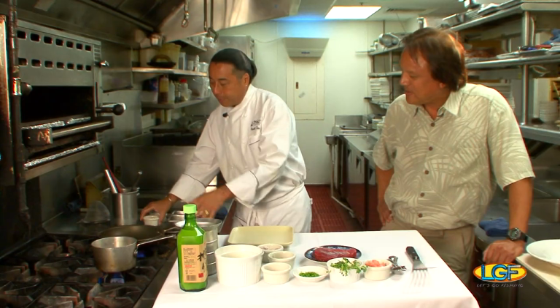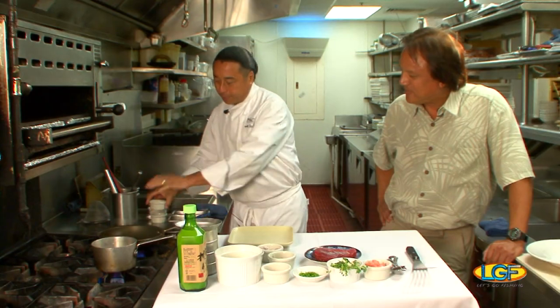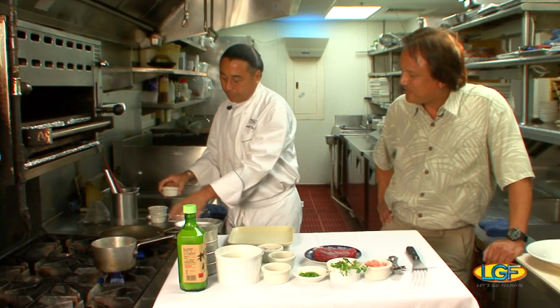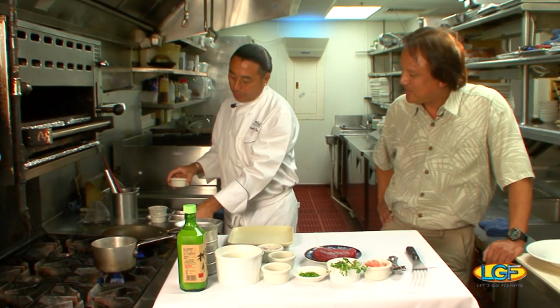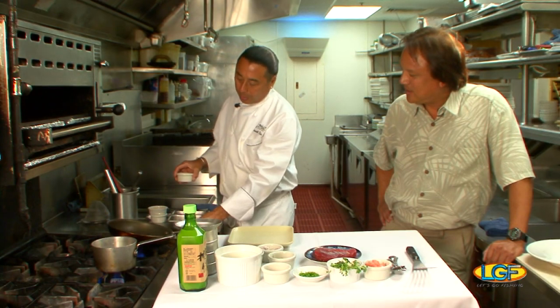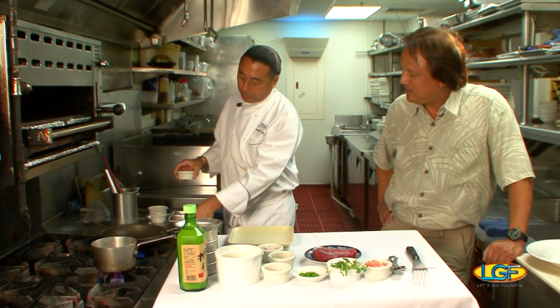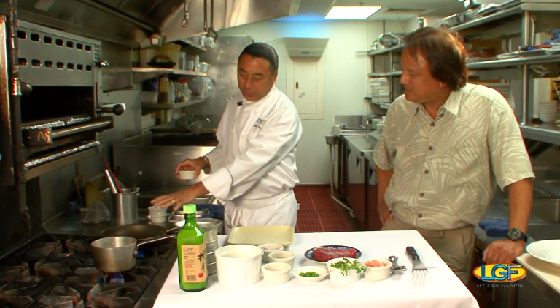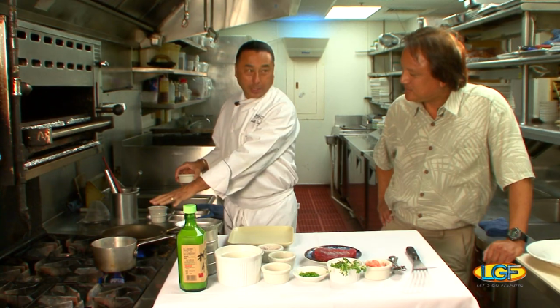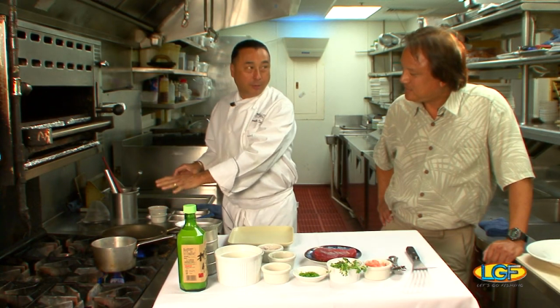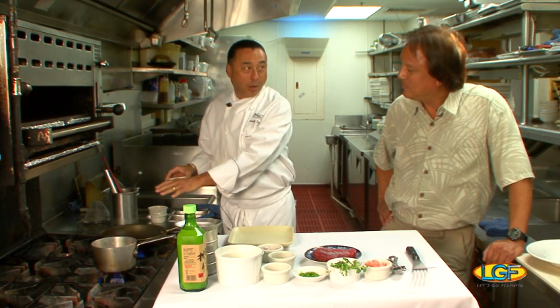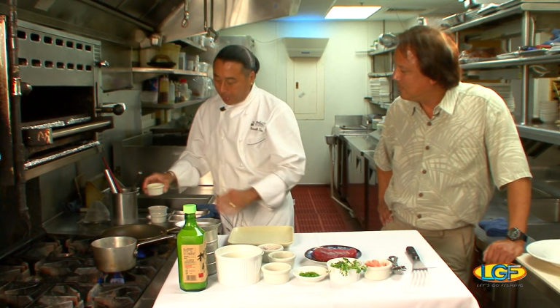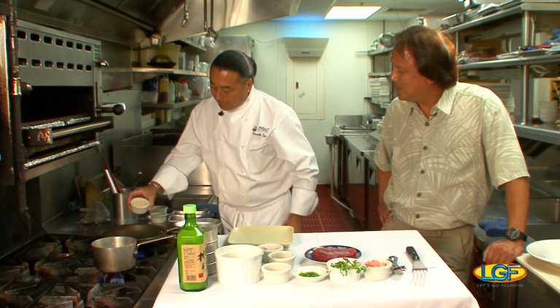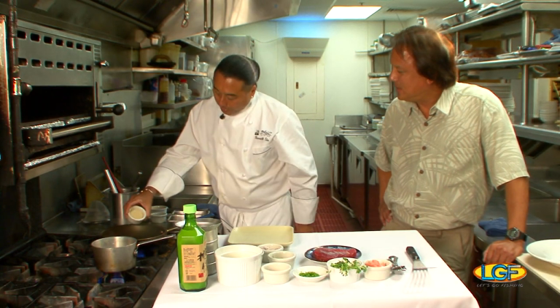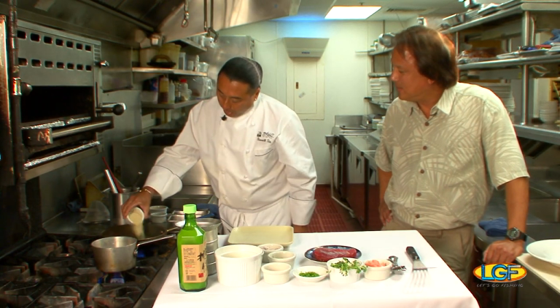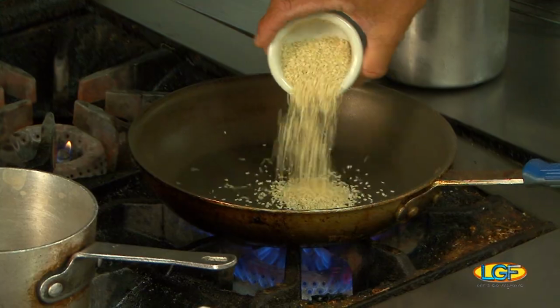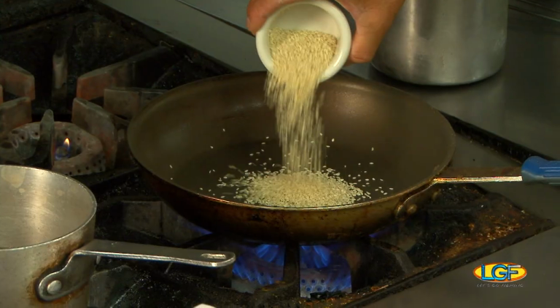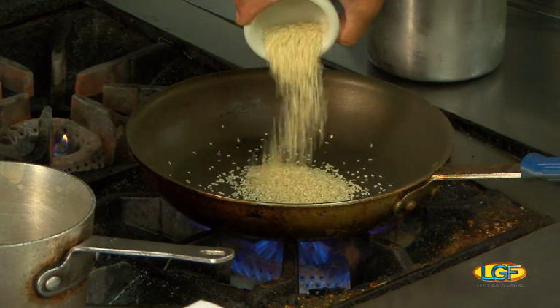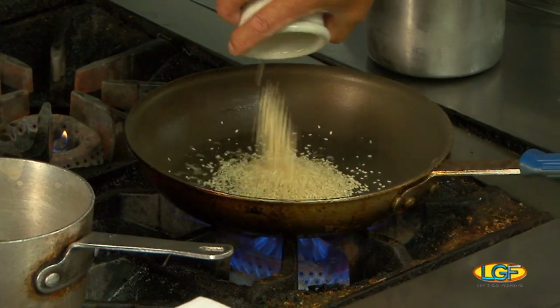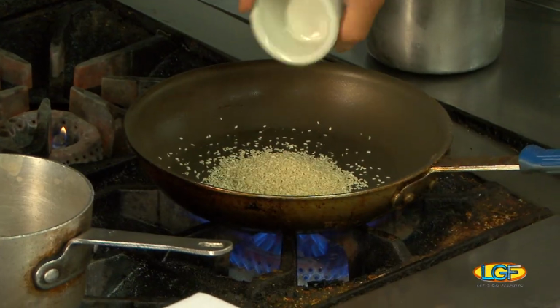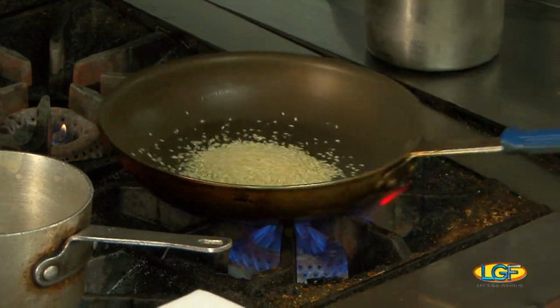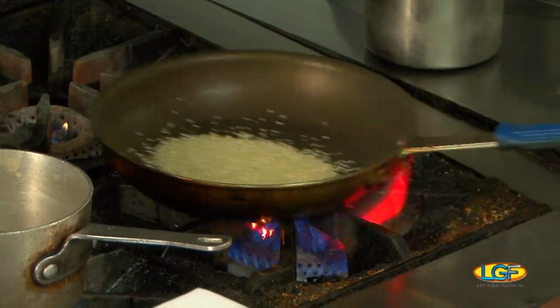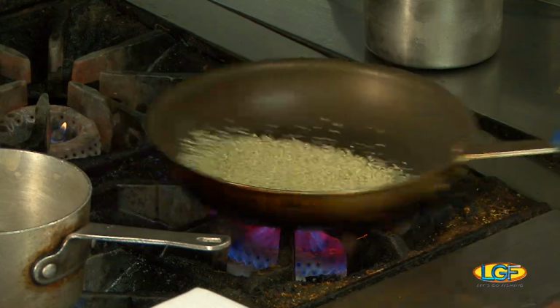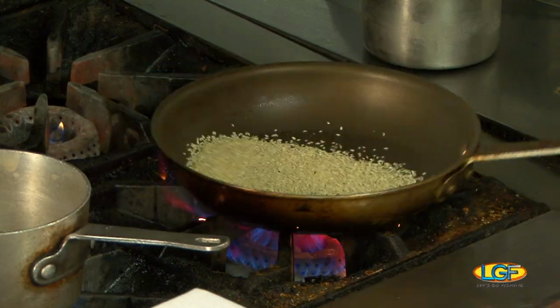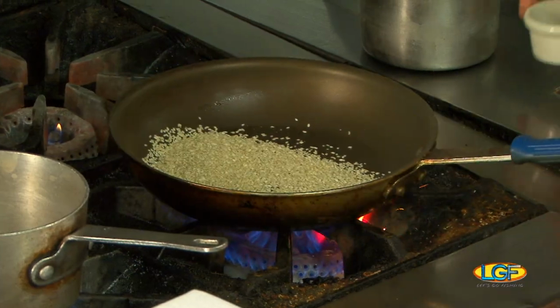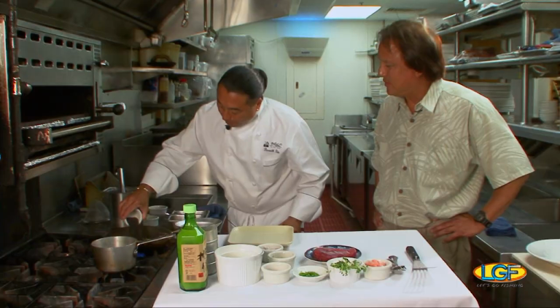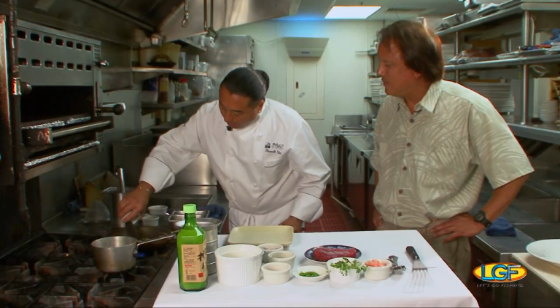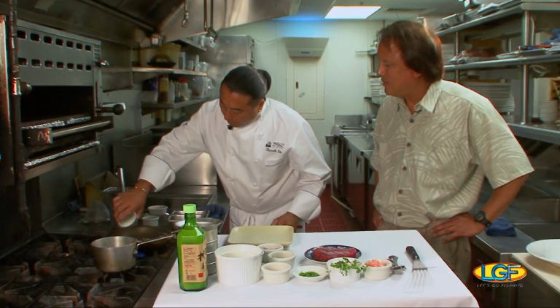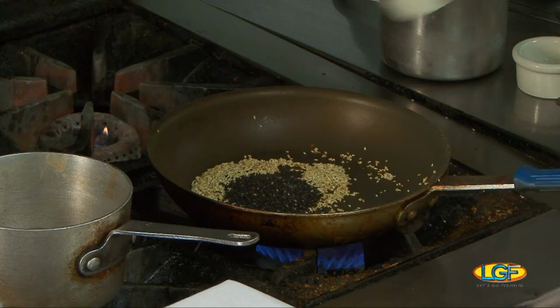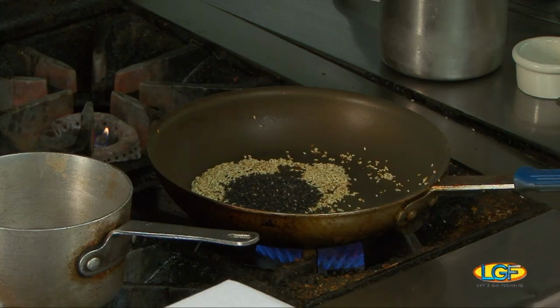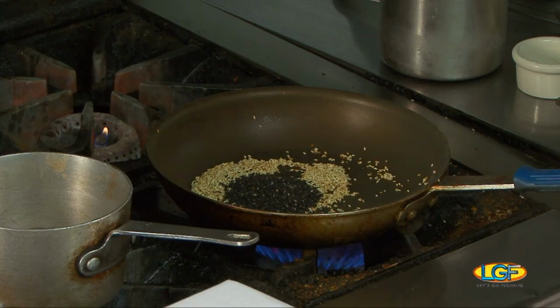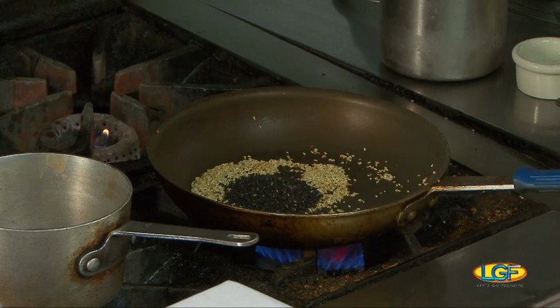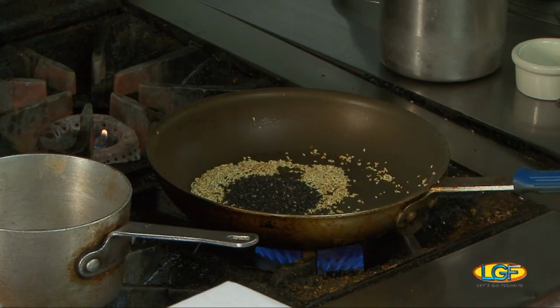I've got my non-stick, very hot pan. I'm going to toast my sesame seeds — add a little black in there.